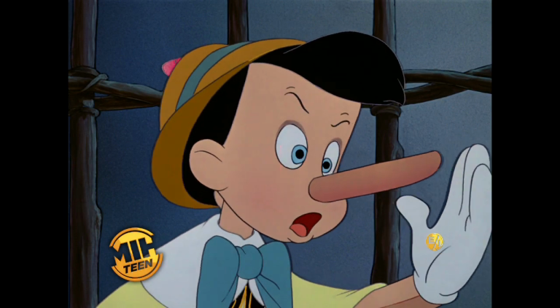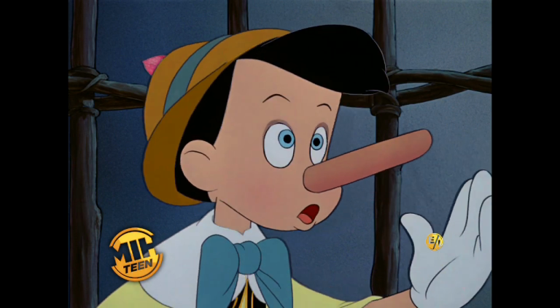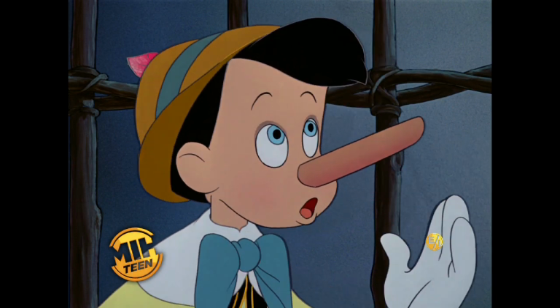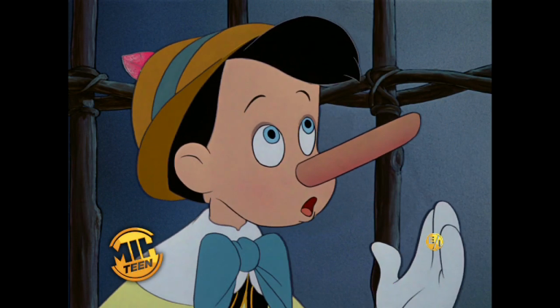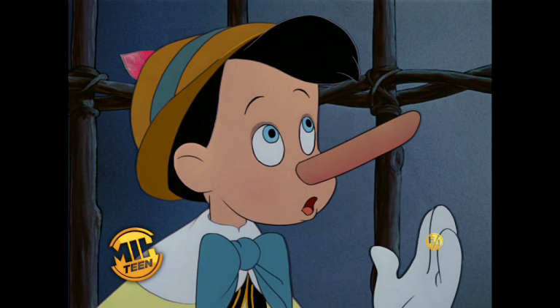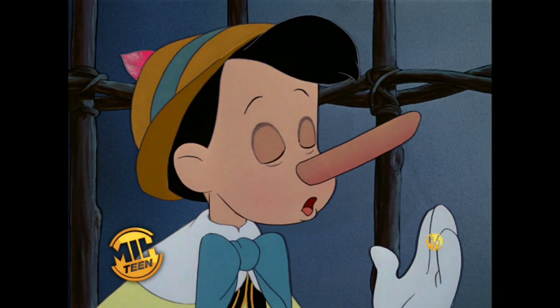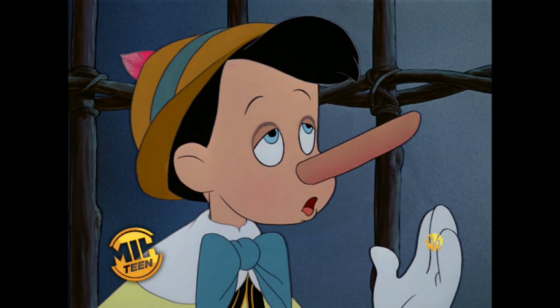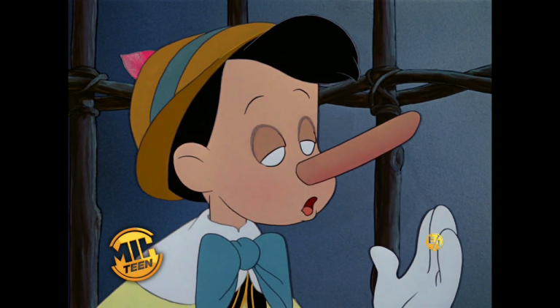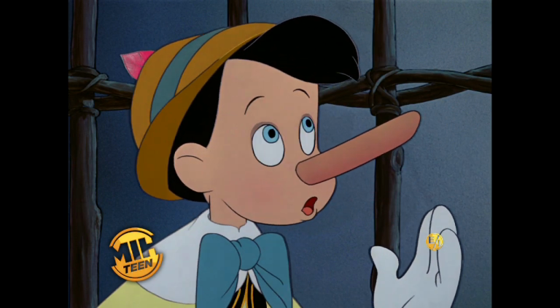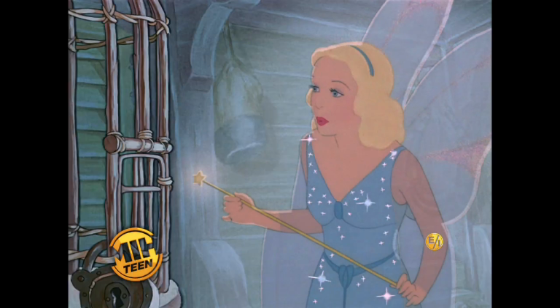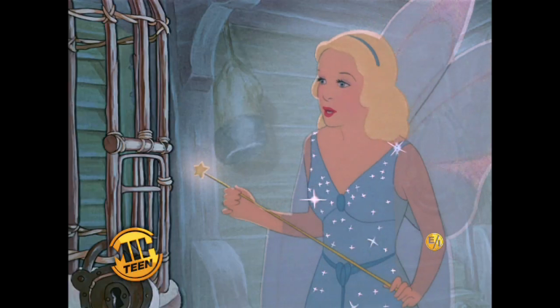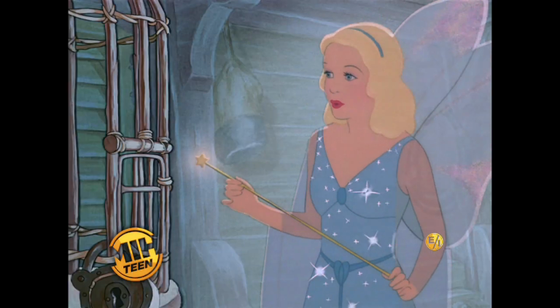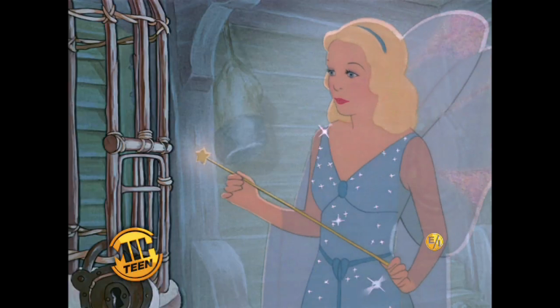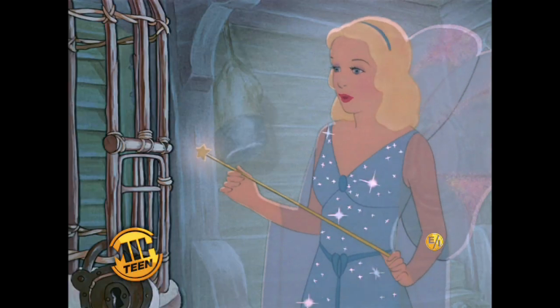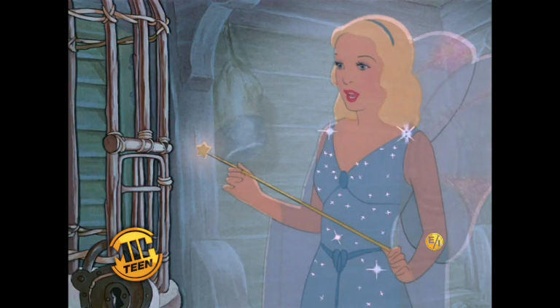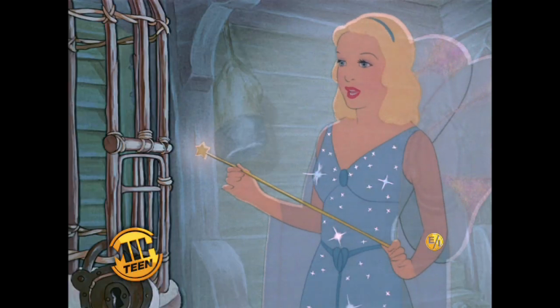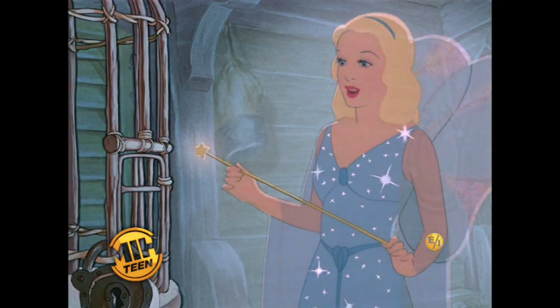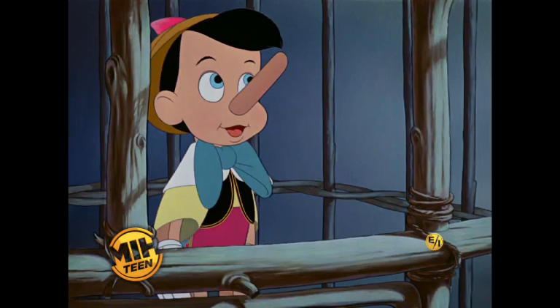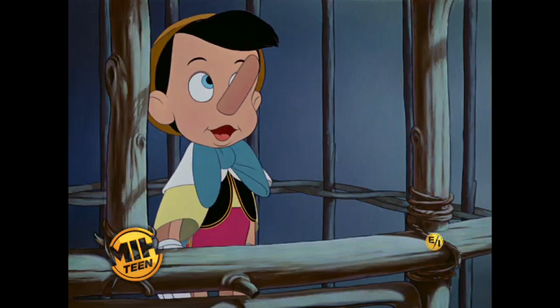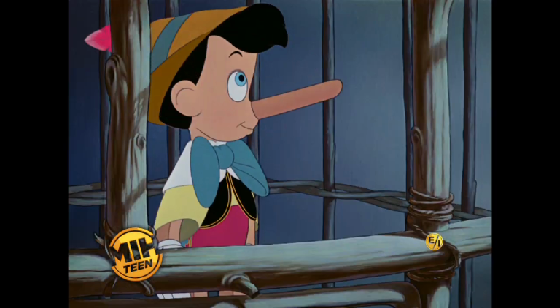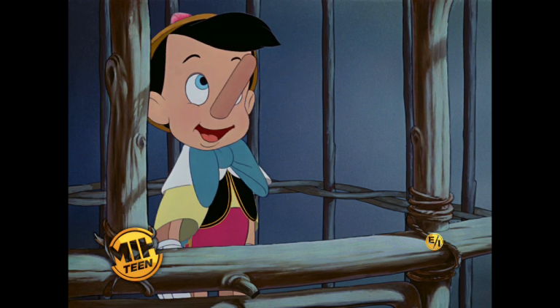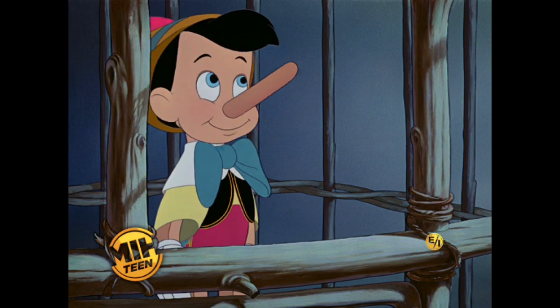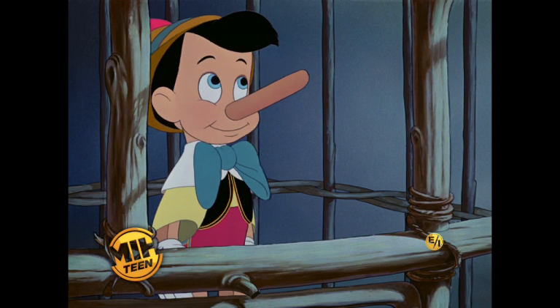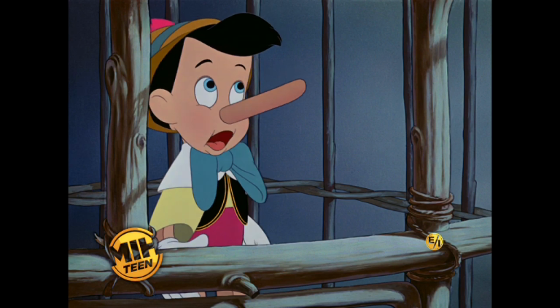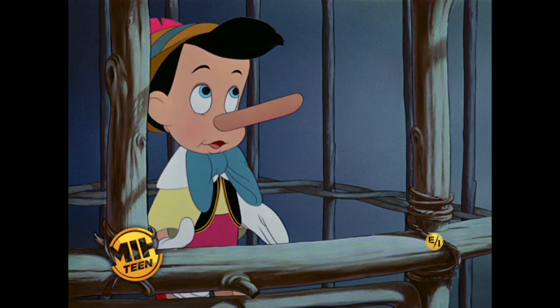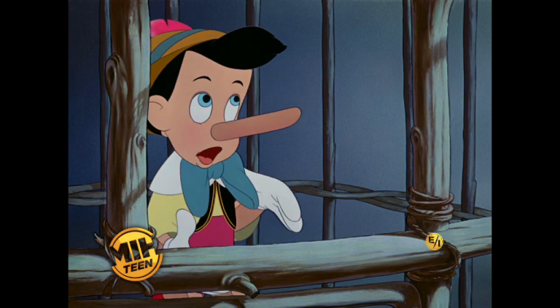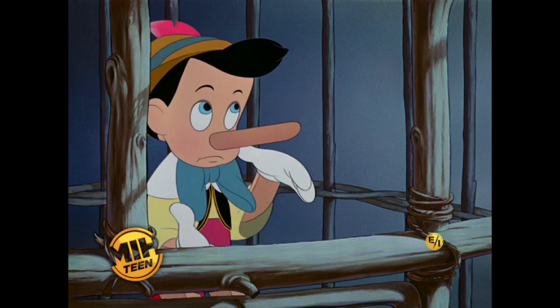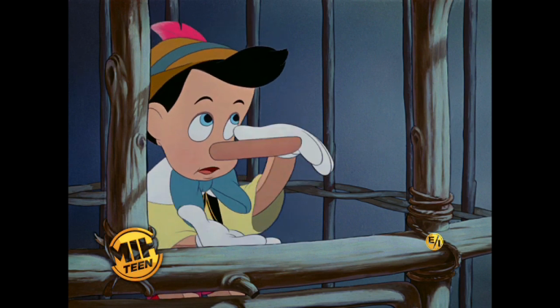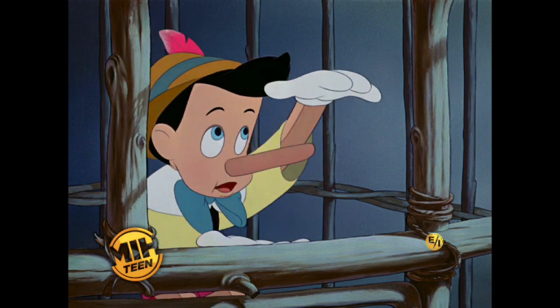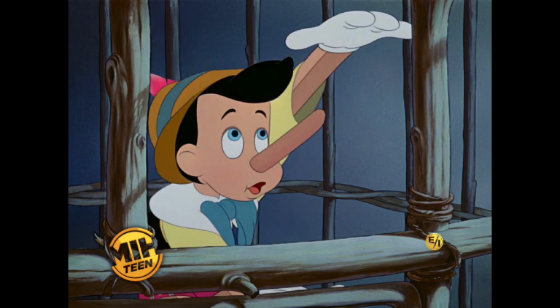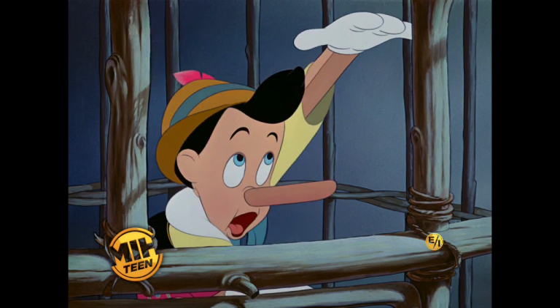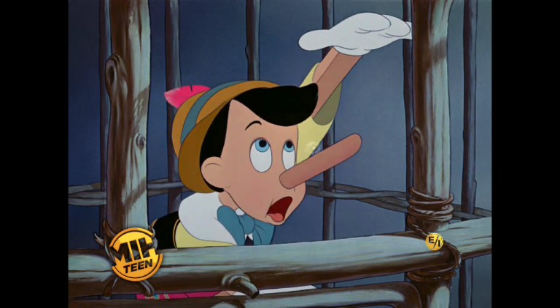Weren't you afraid? No, ma'am. But they tied me in a big shack.